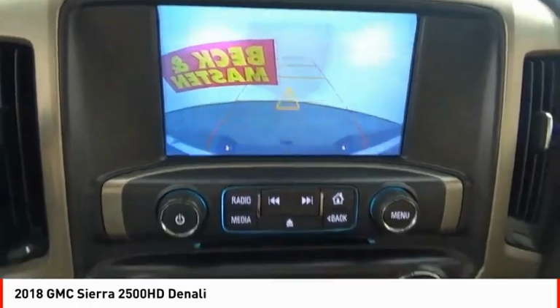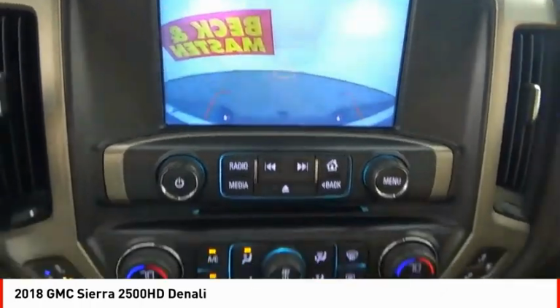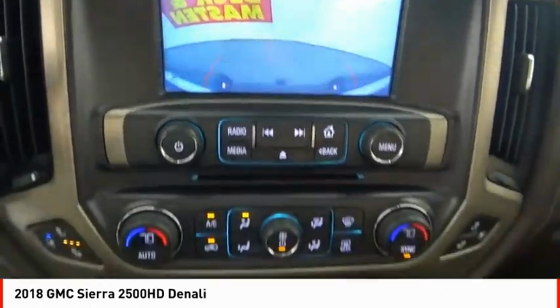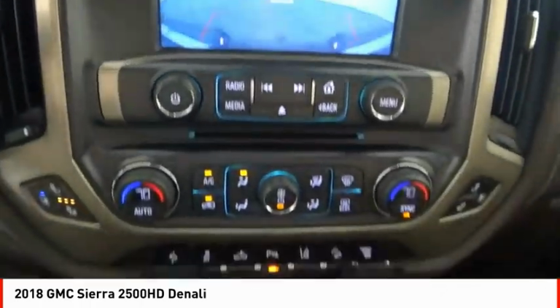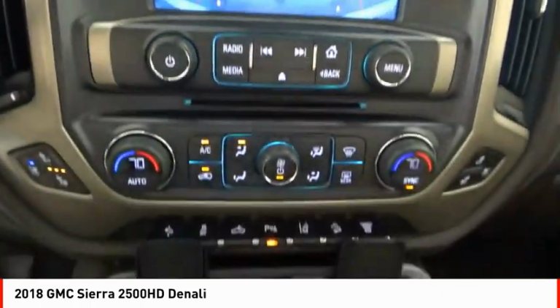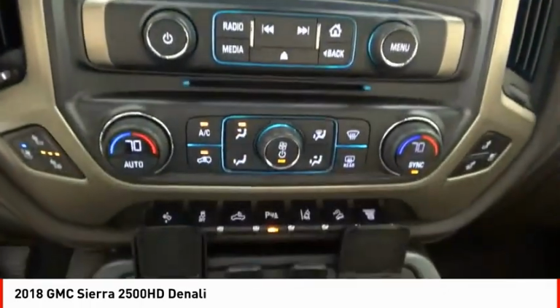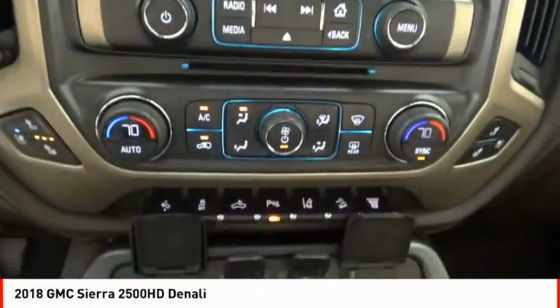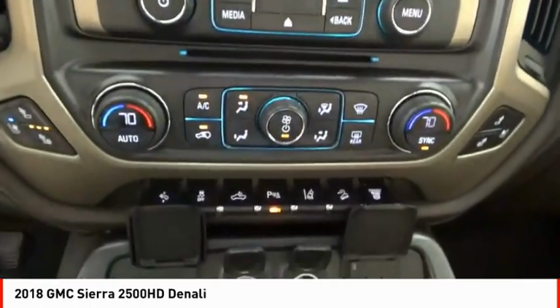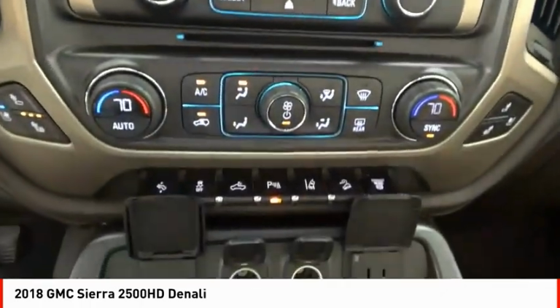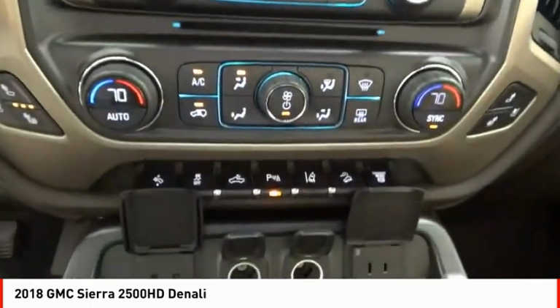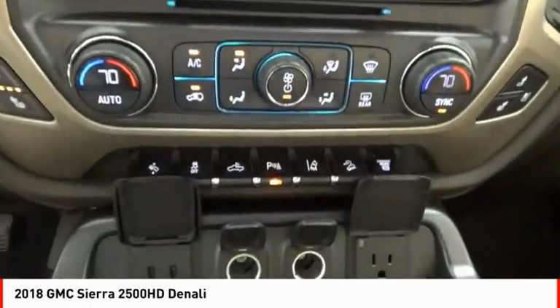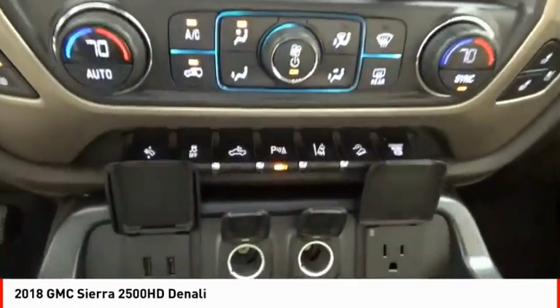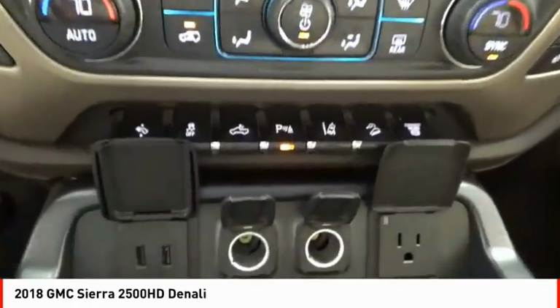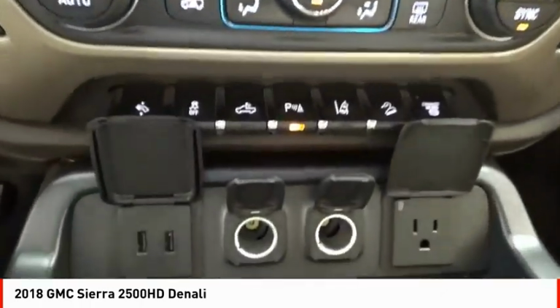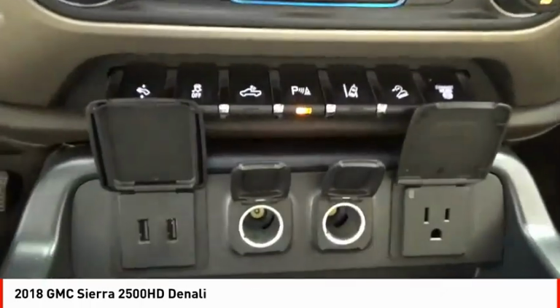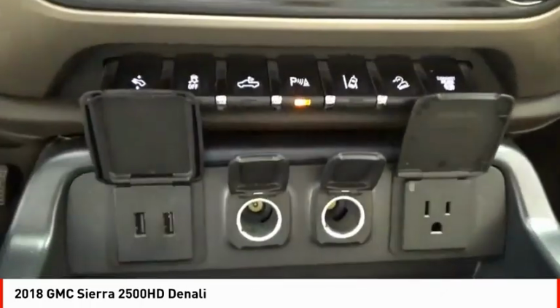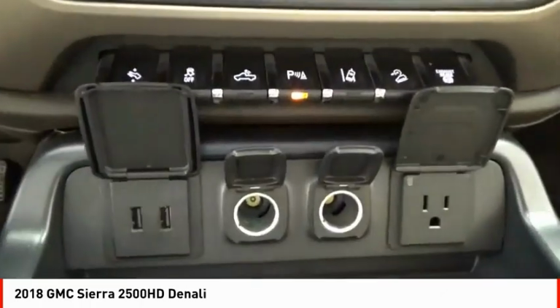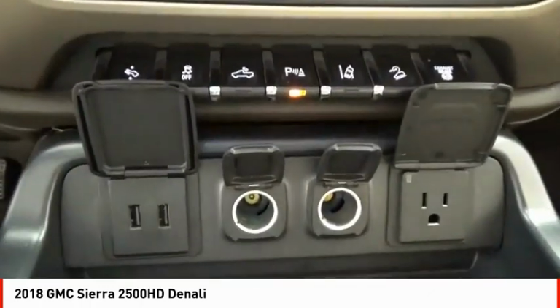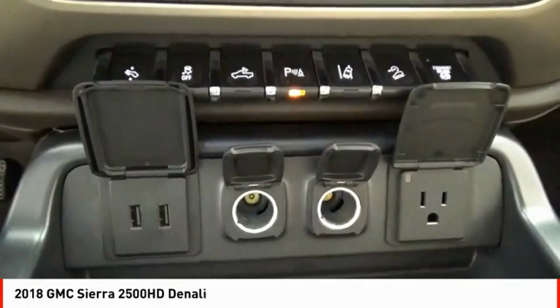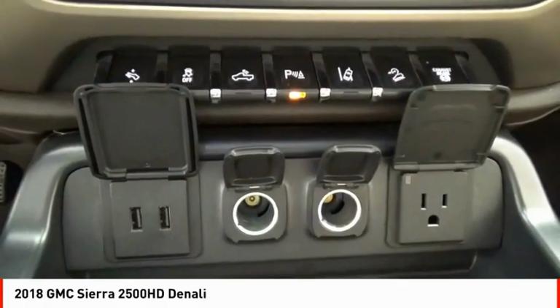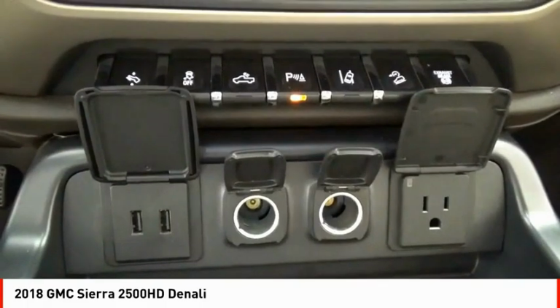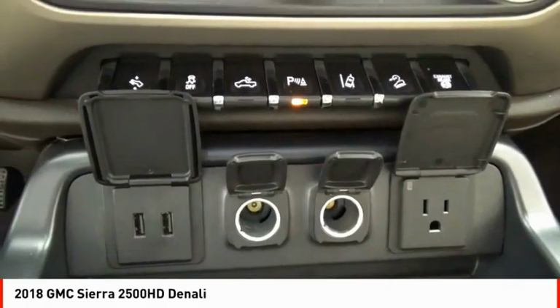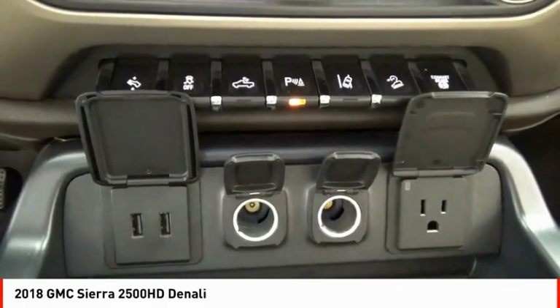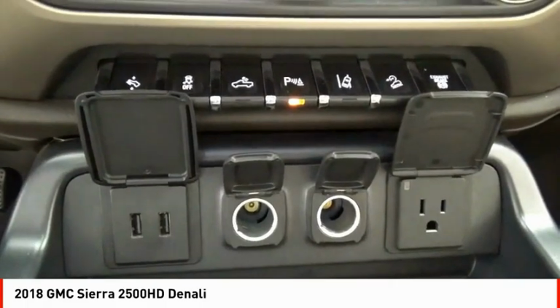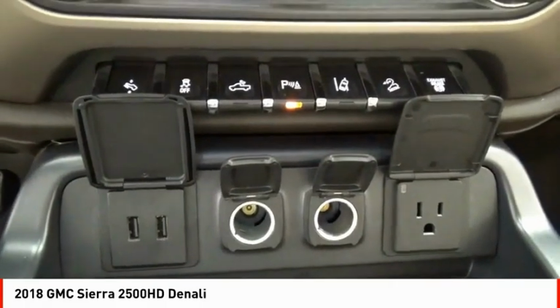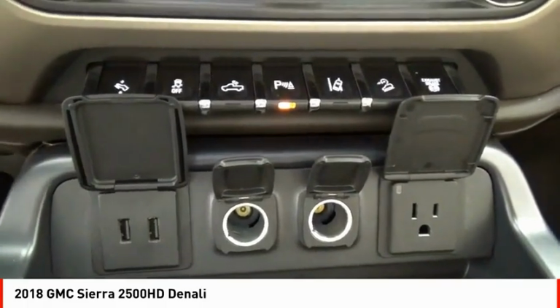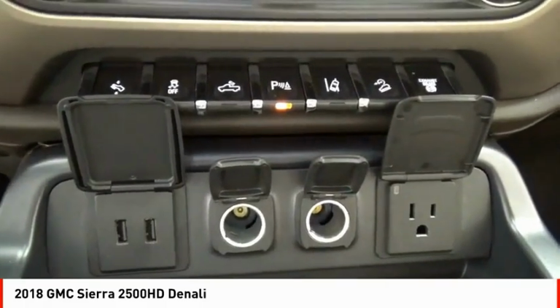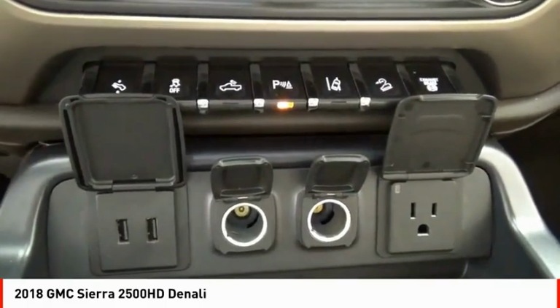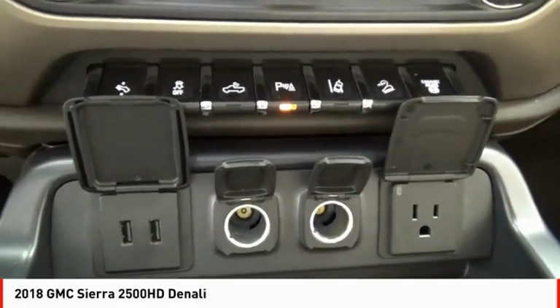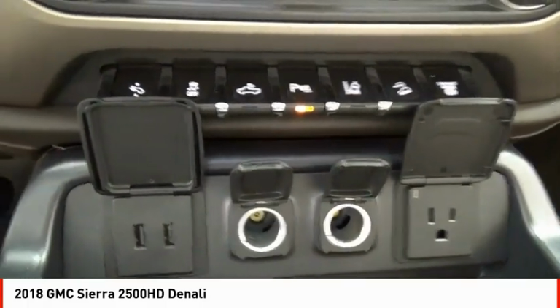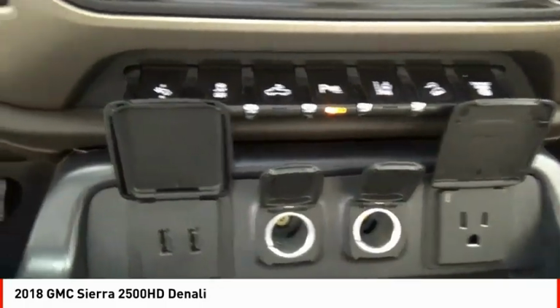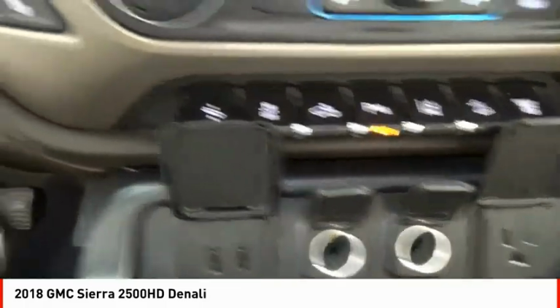Auxiliary transmission fluid cooler, rear step bumper, fog lights, braking assist.